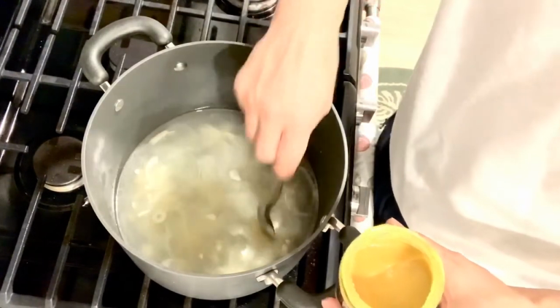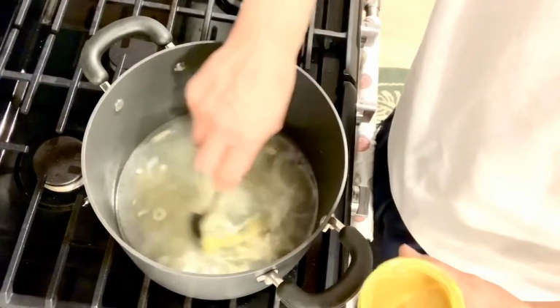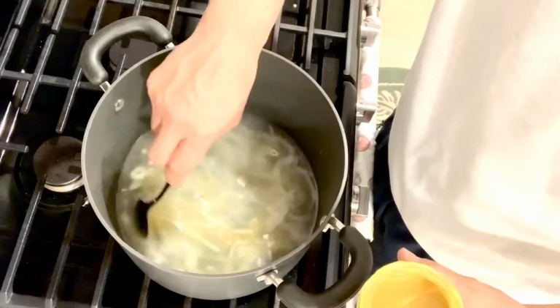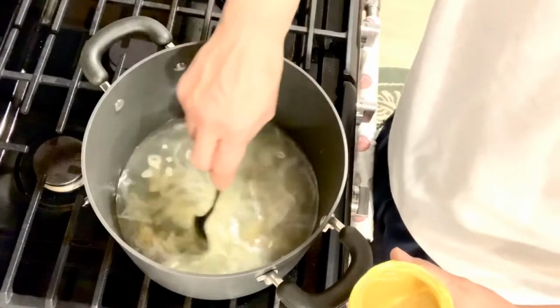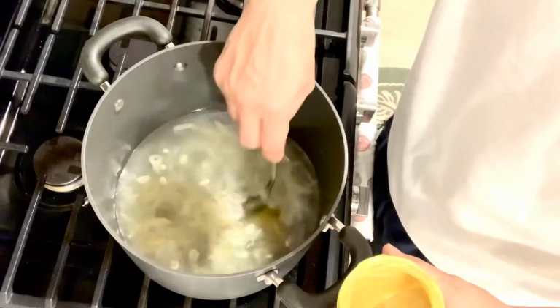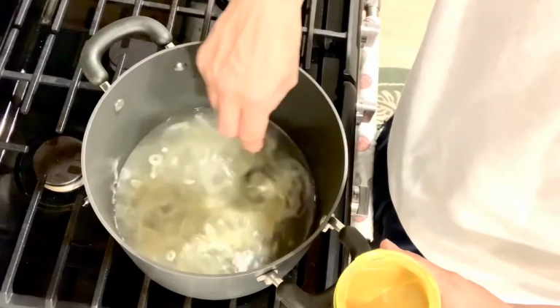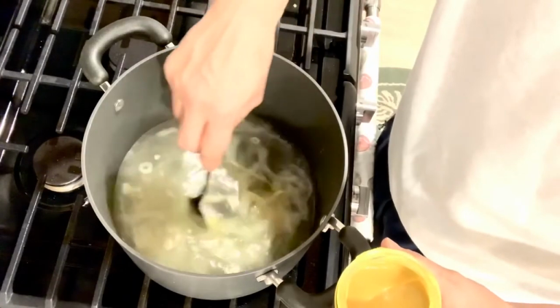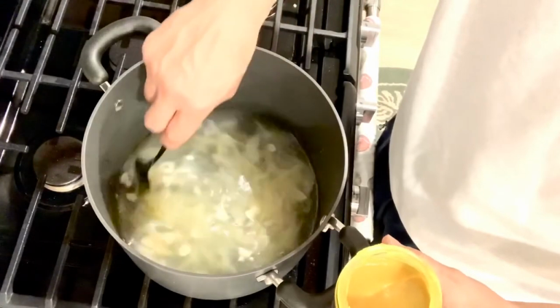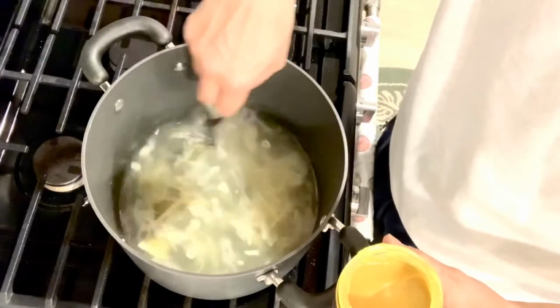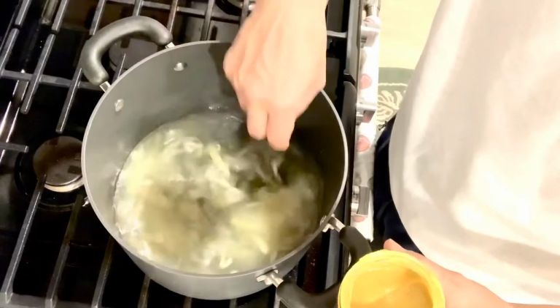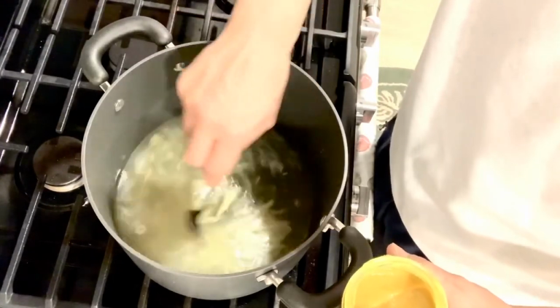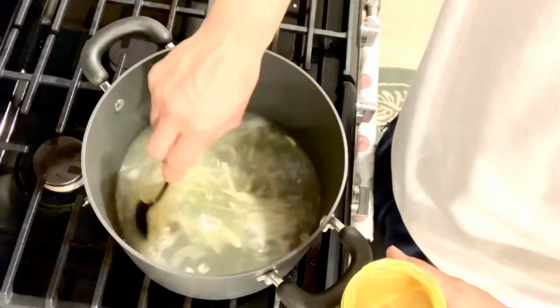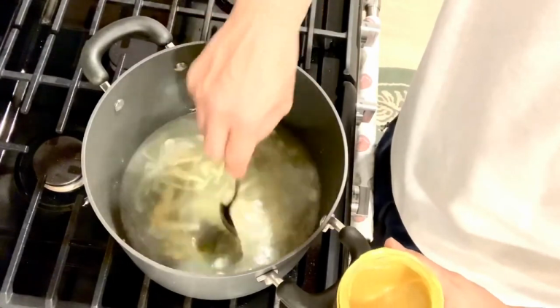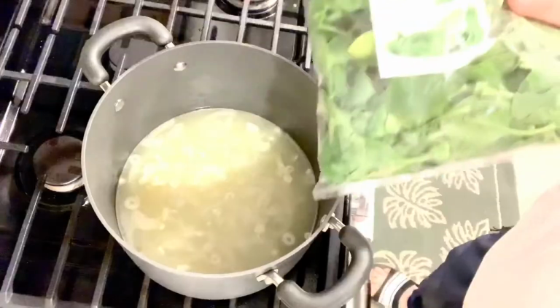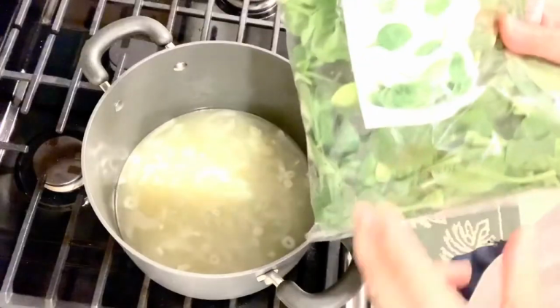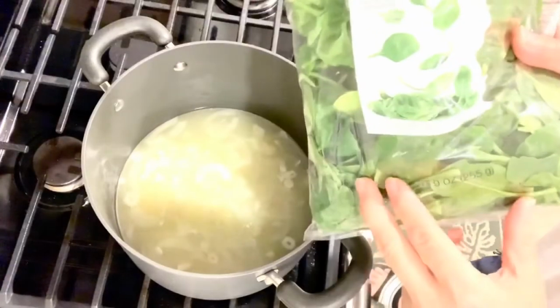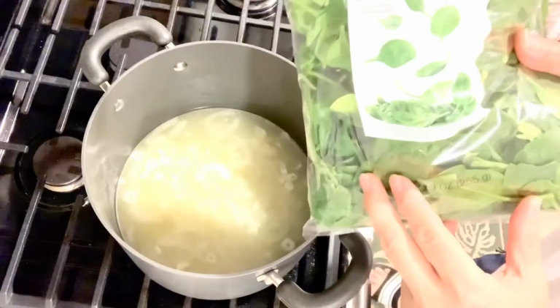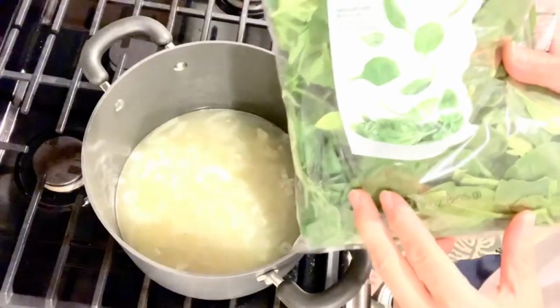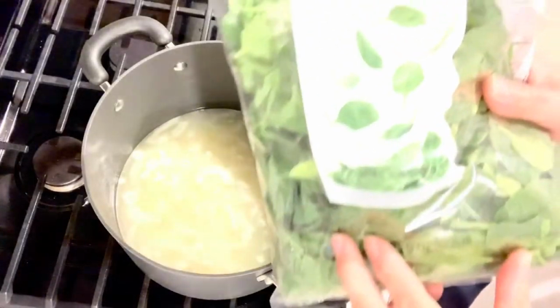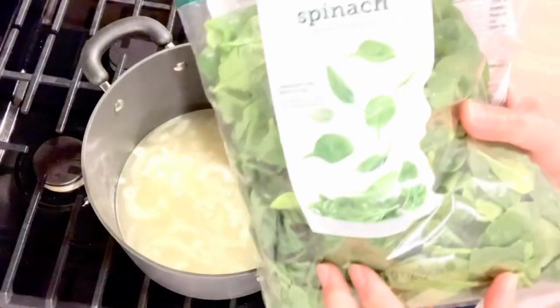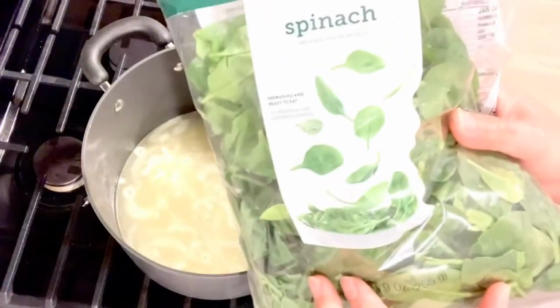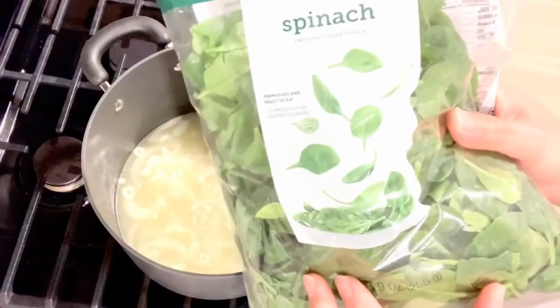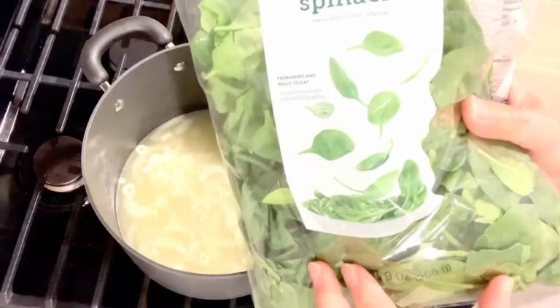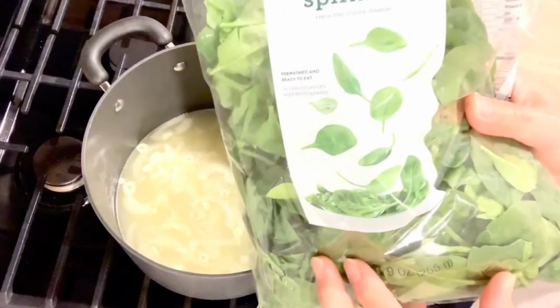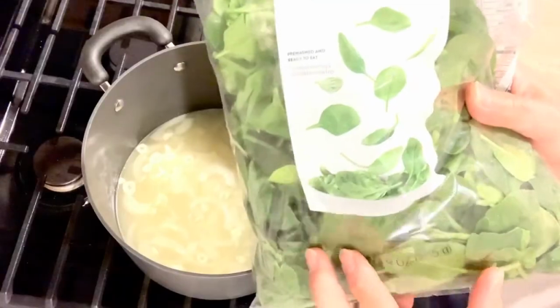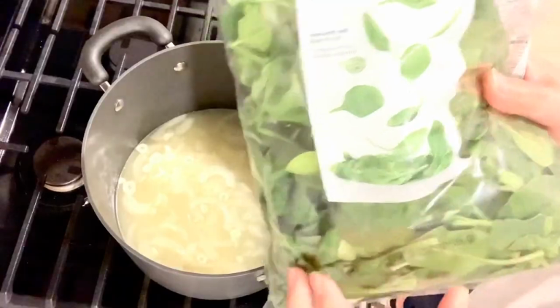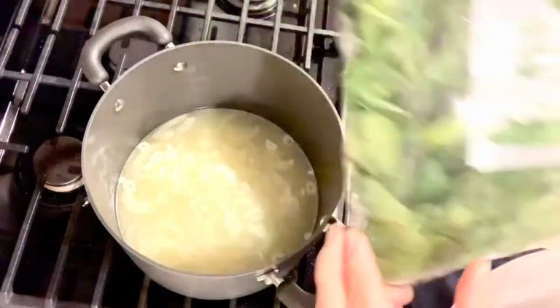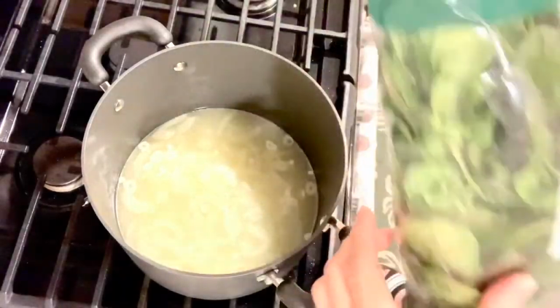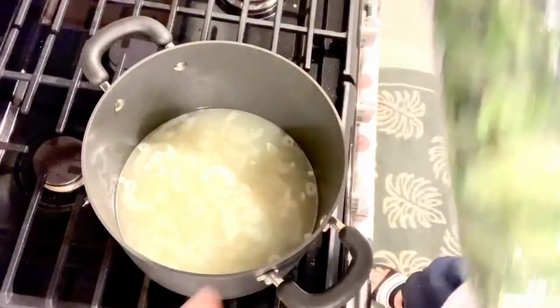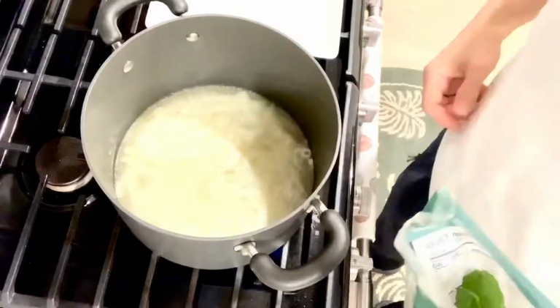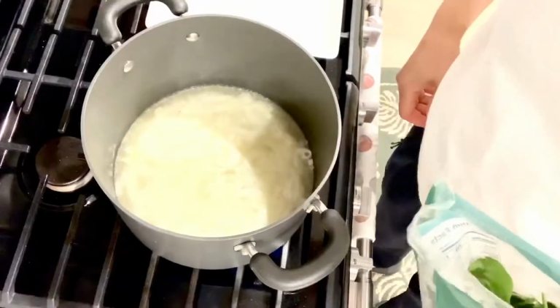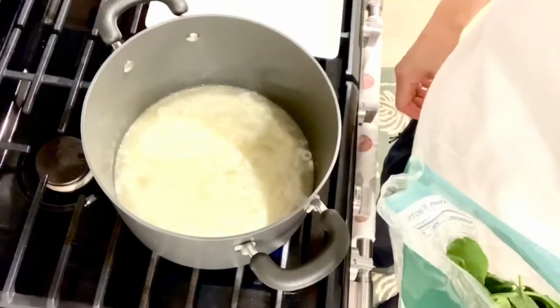You can use any vegetables, but for now we'll be using spinach.